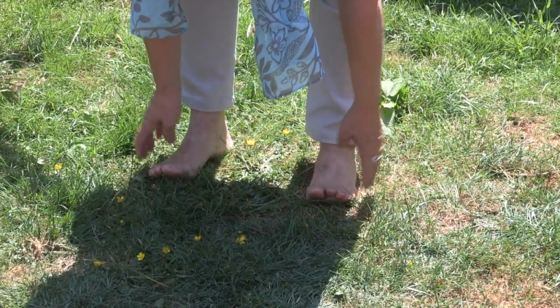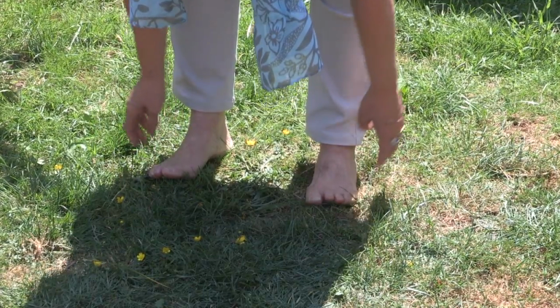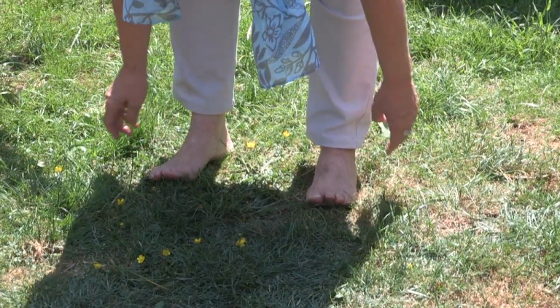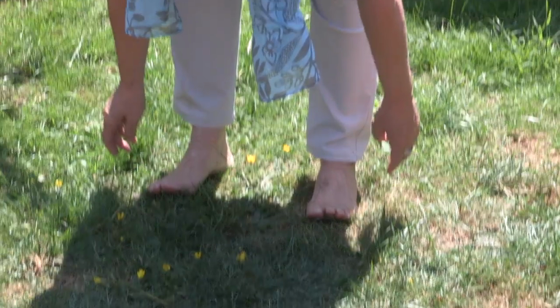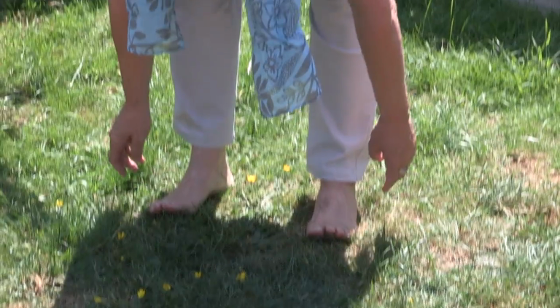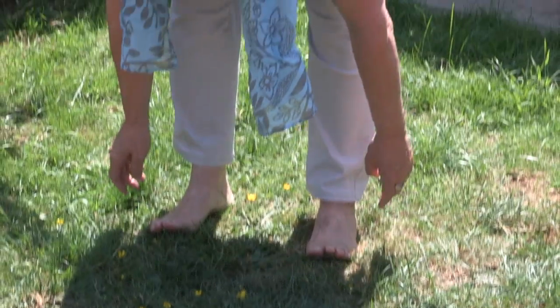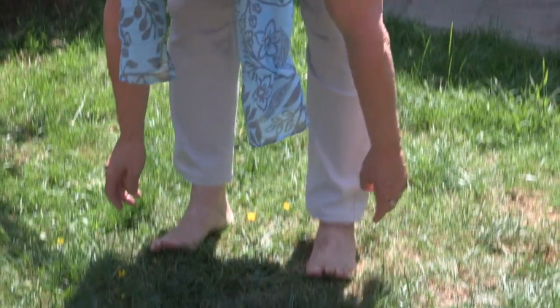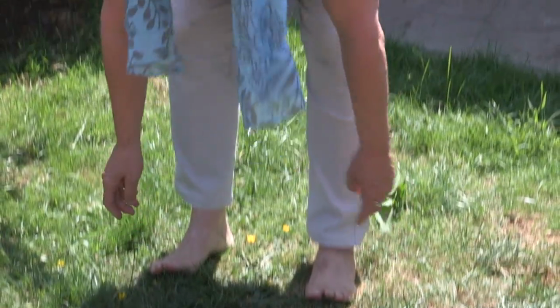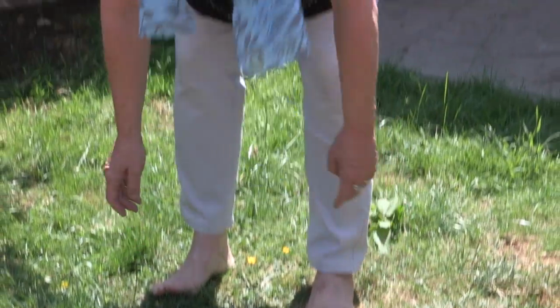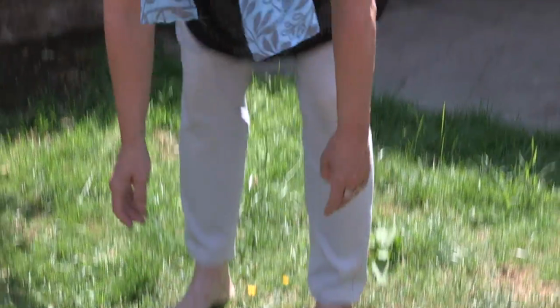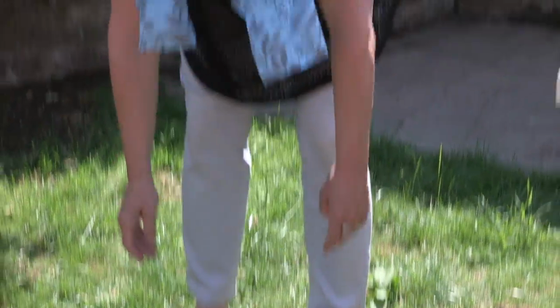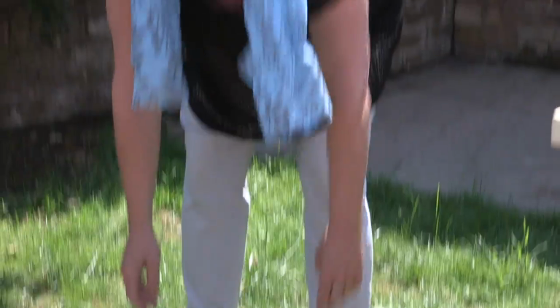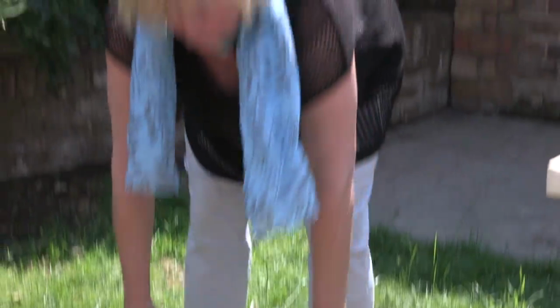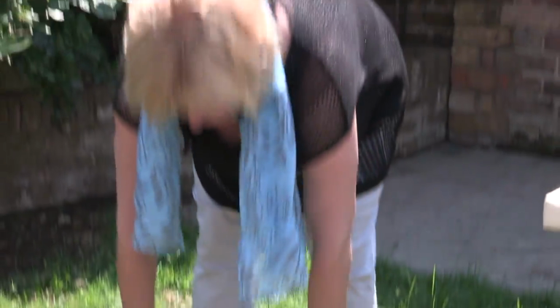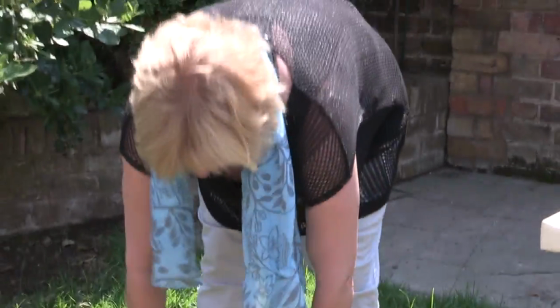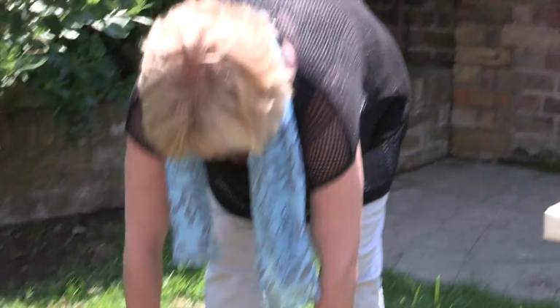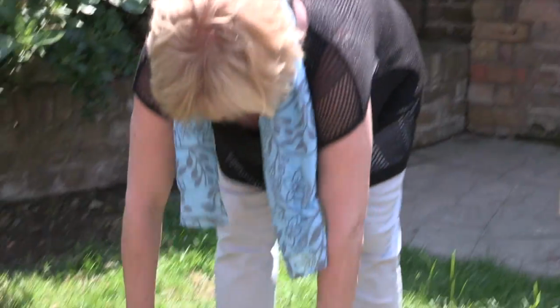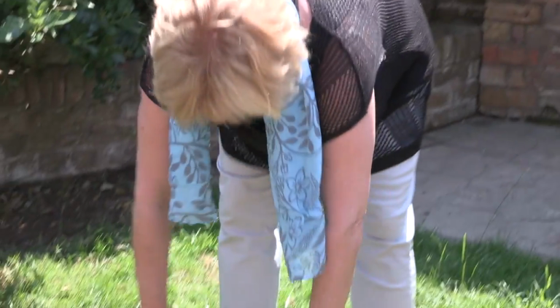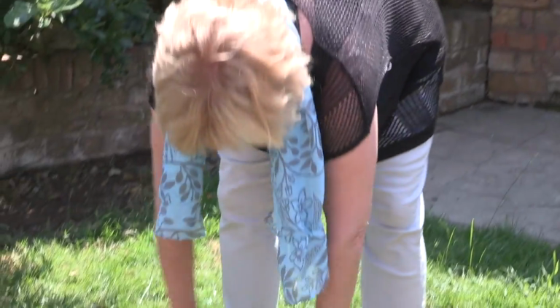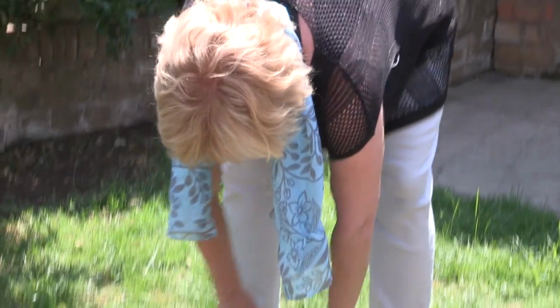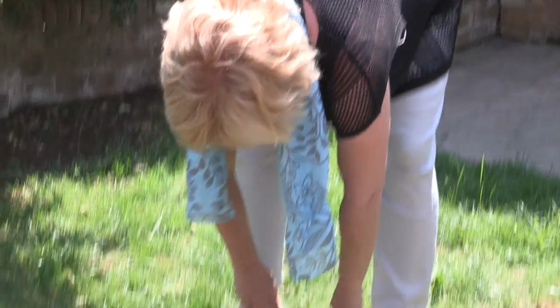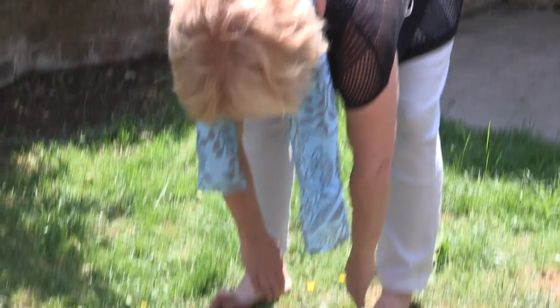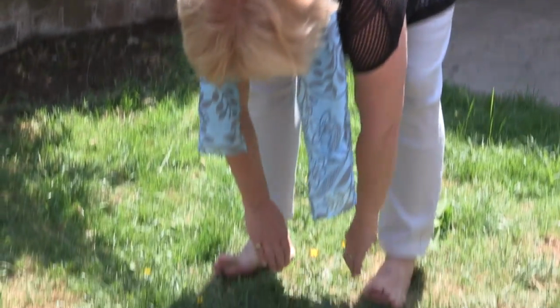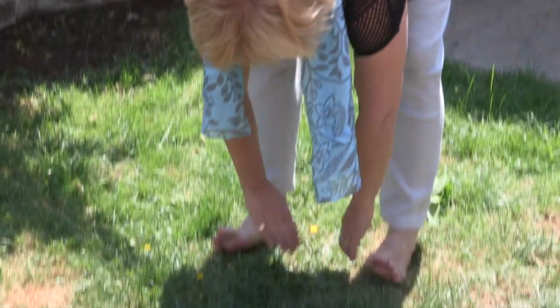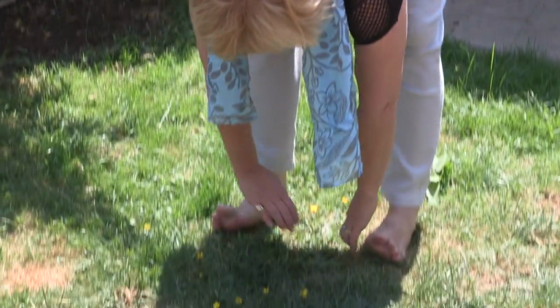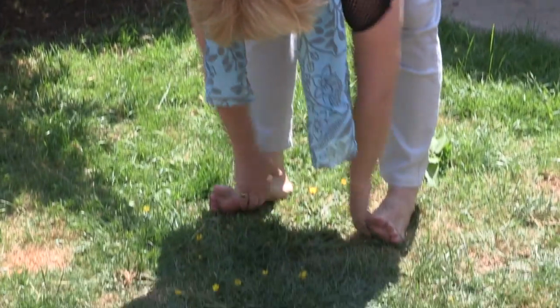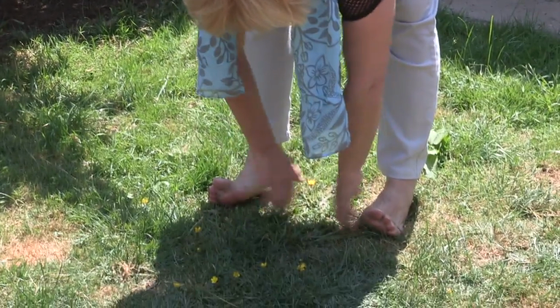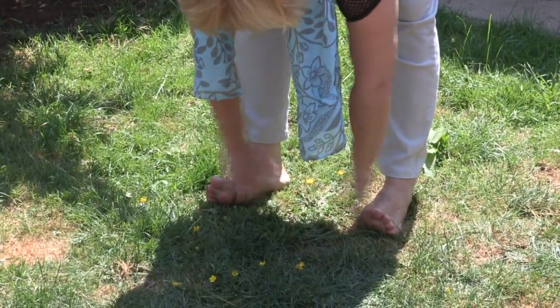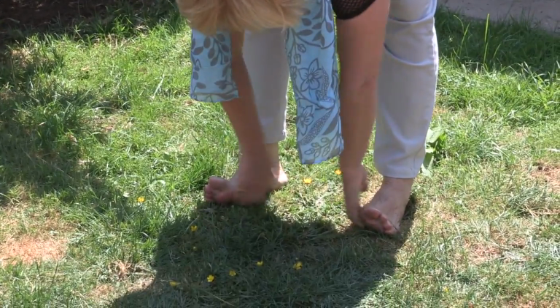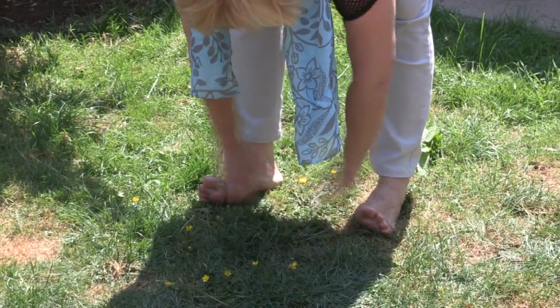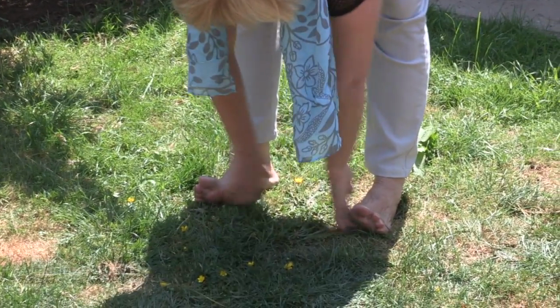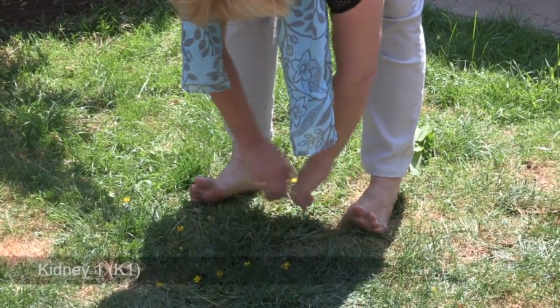After that we're going to do the balls of the feet, technically kidney 1.